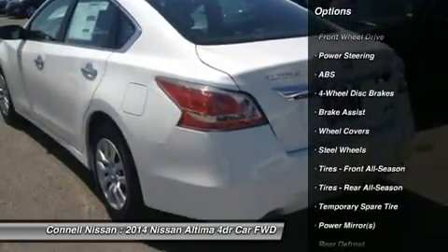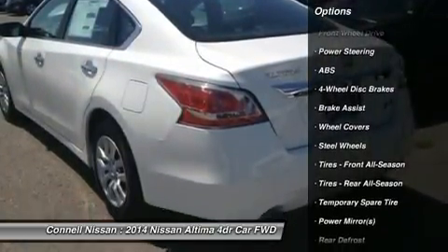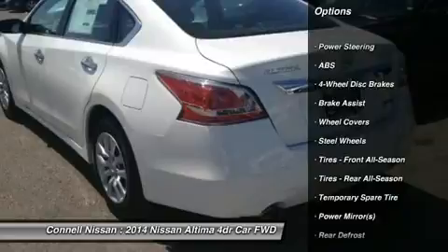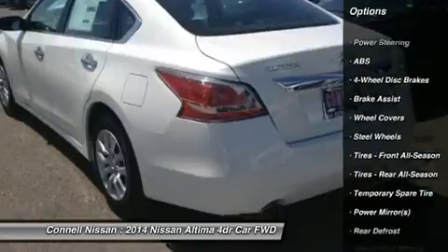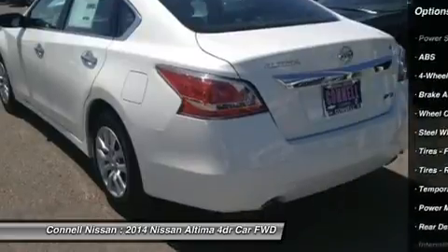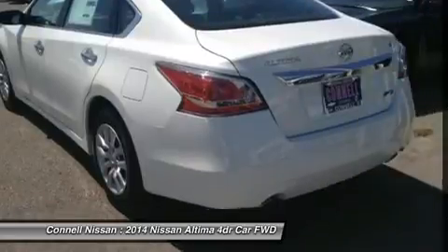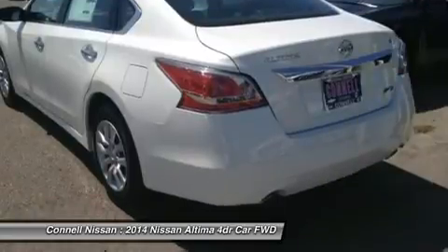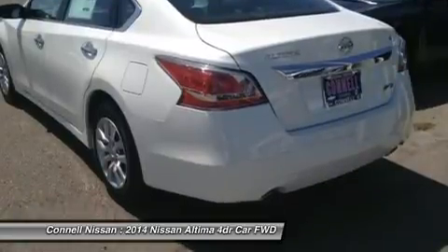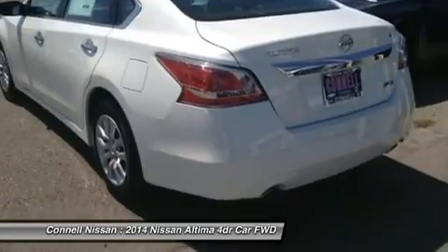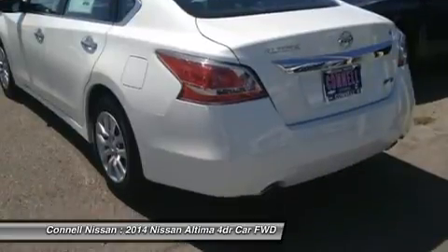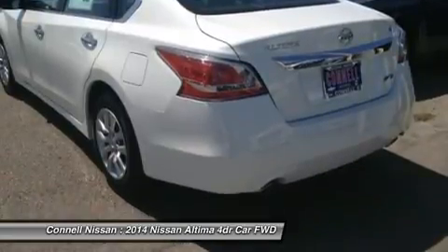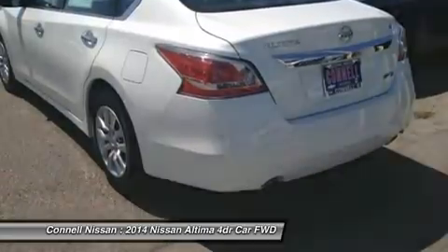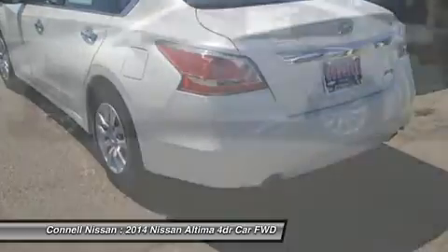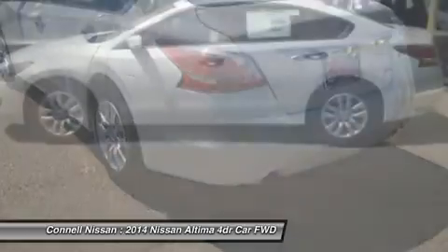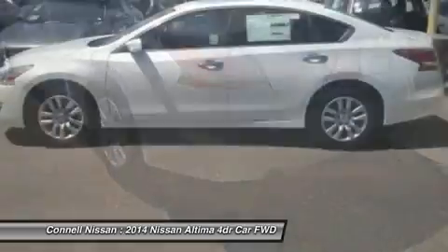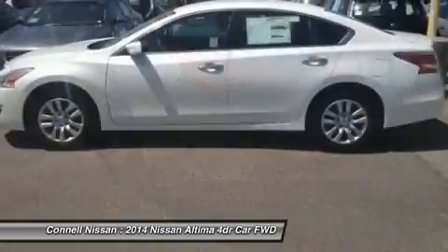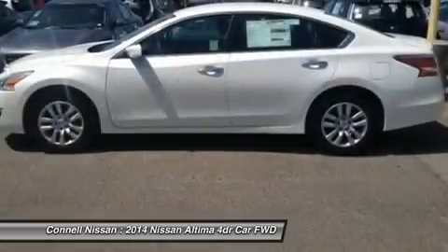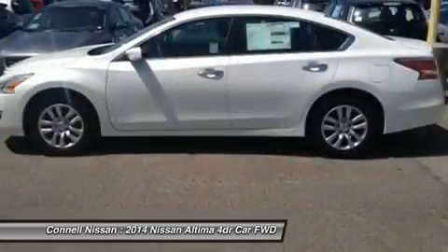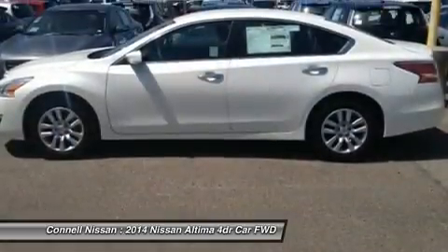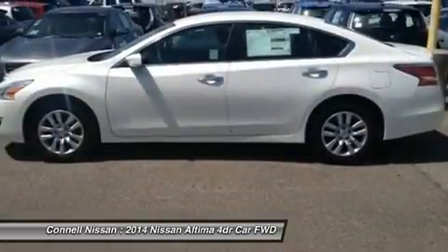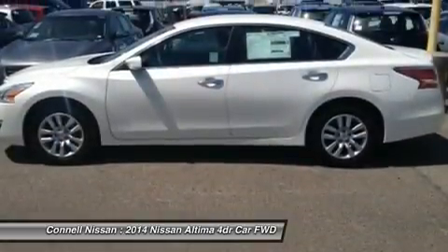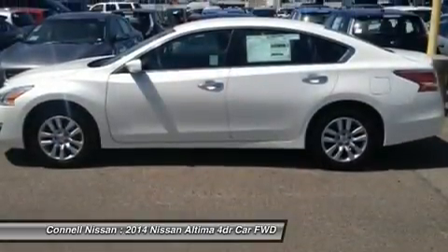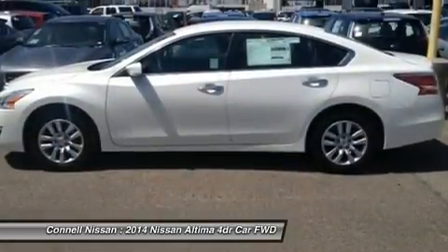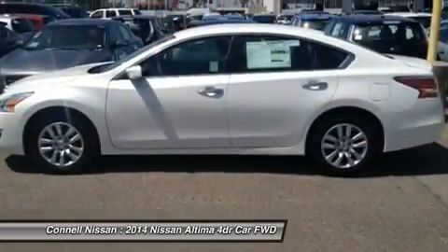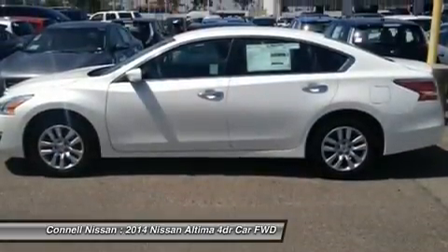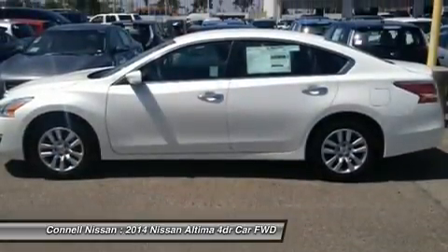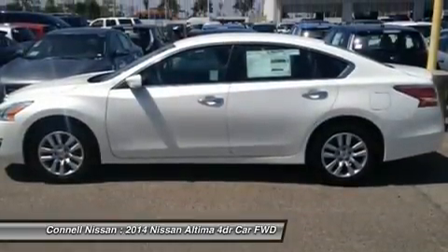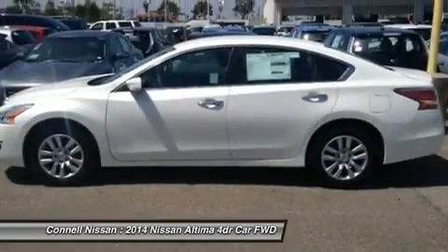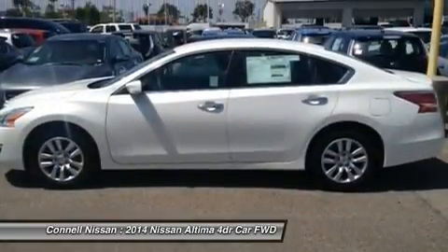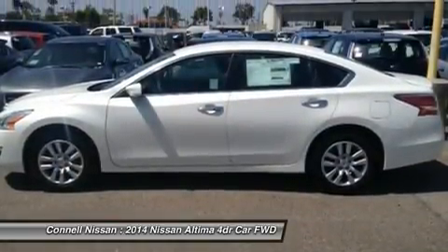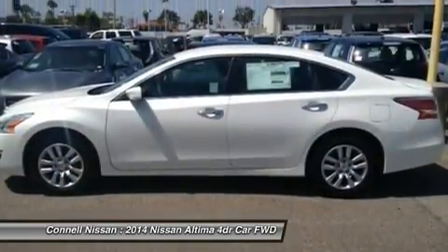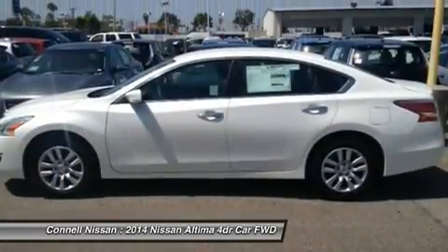This Nissan includes L92 floor mats, pearl white charcoal cloth seat trim, and CL3.